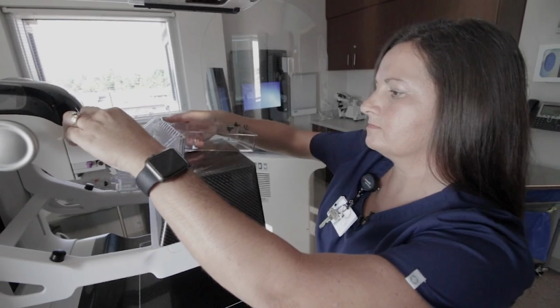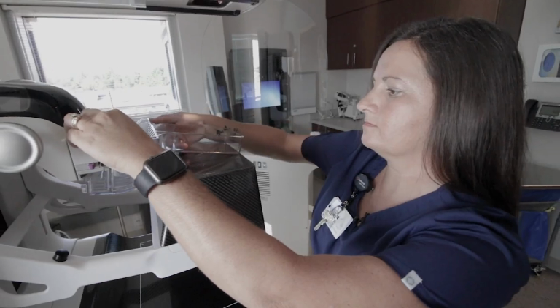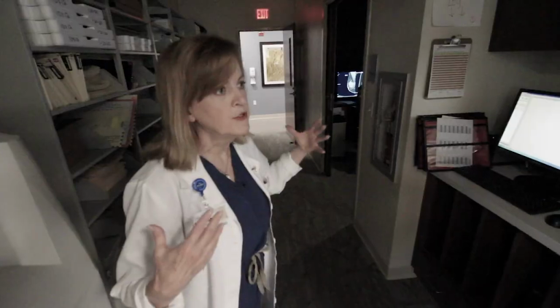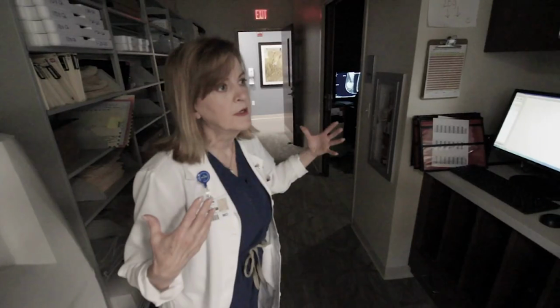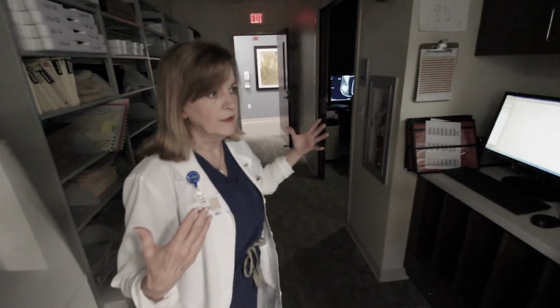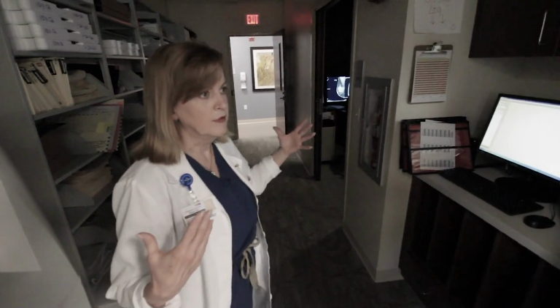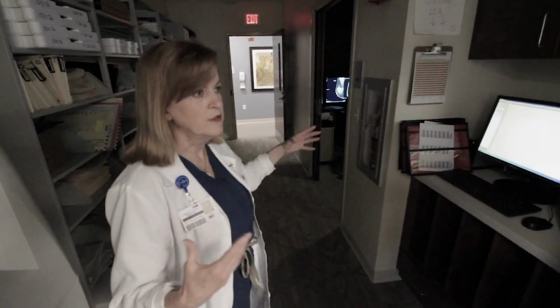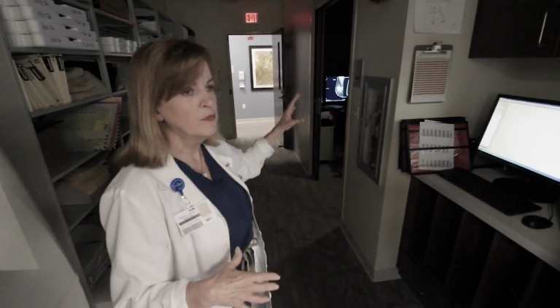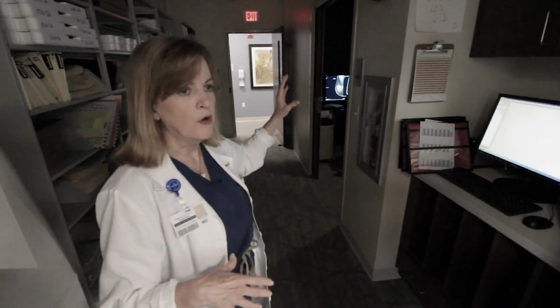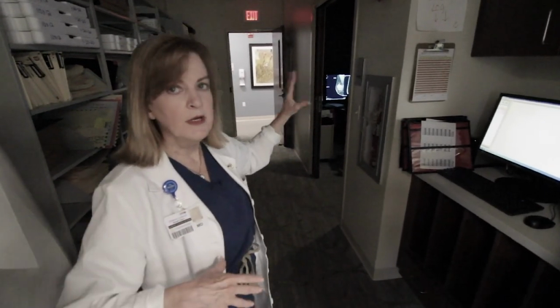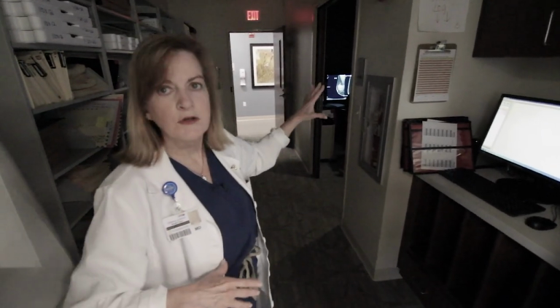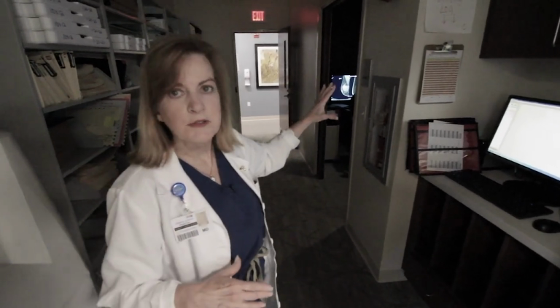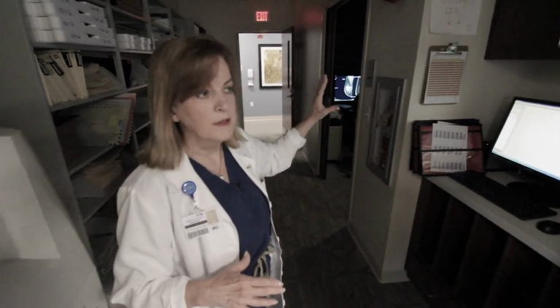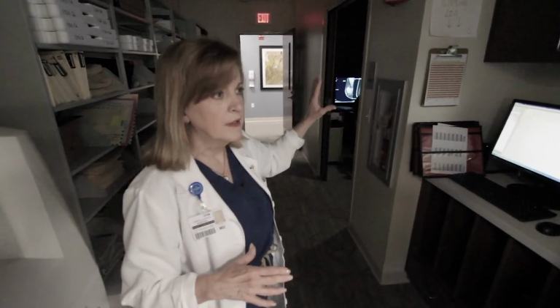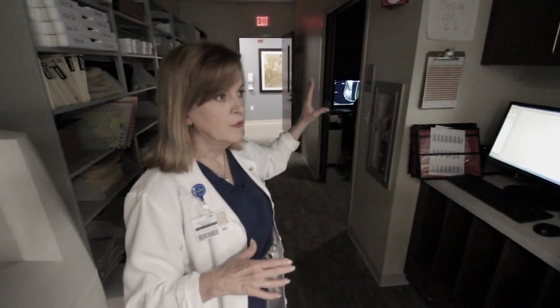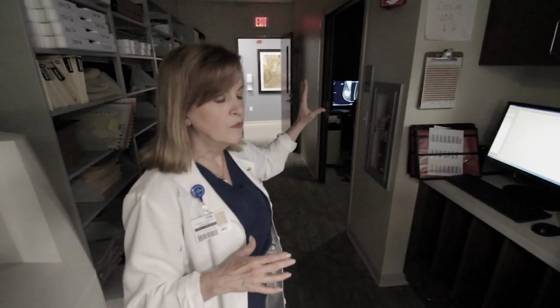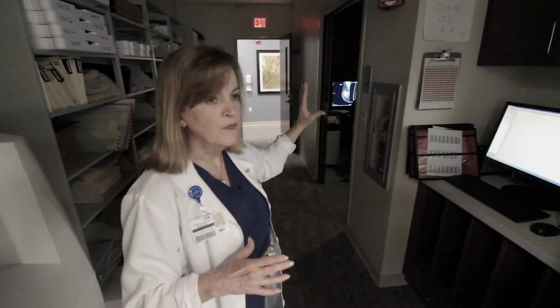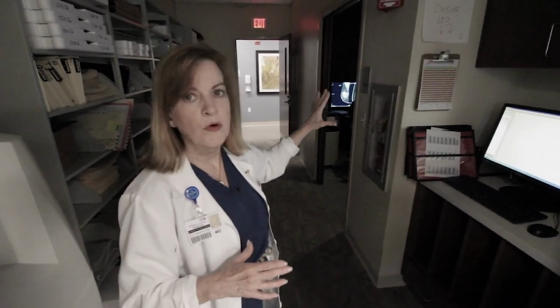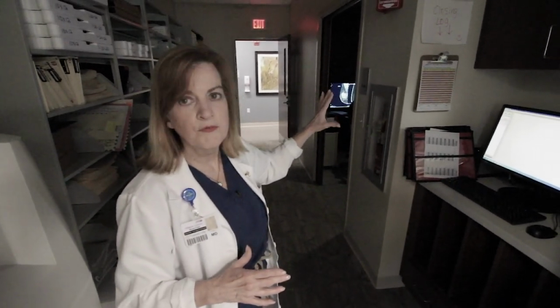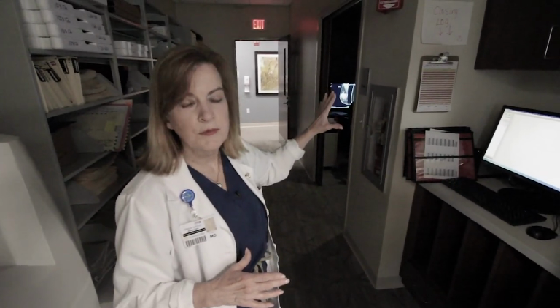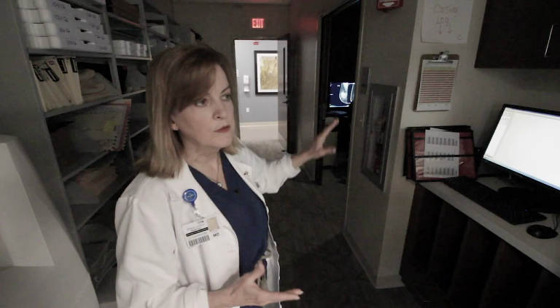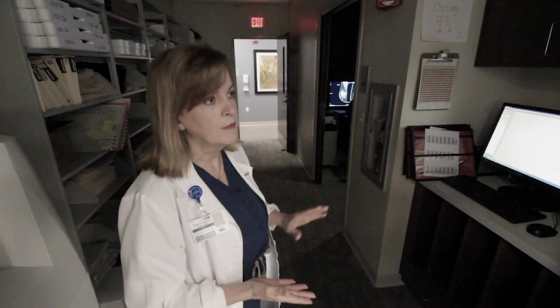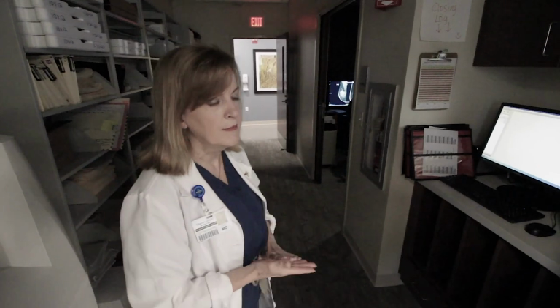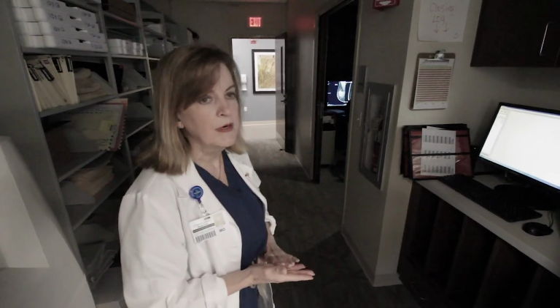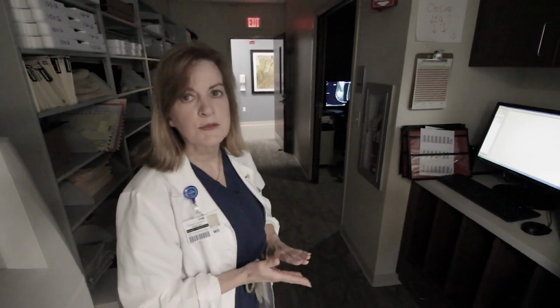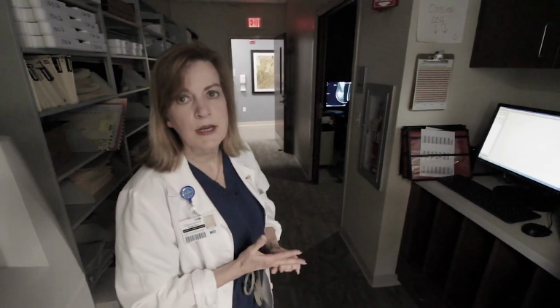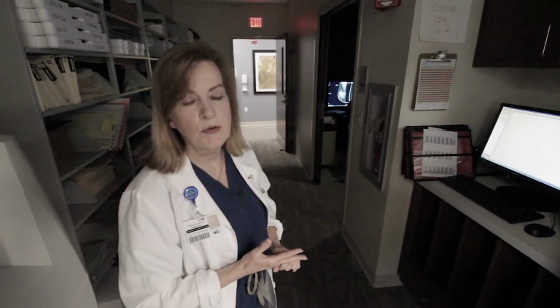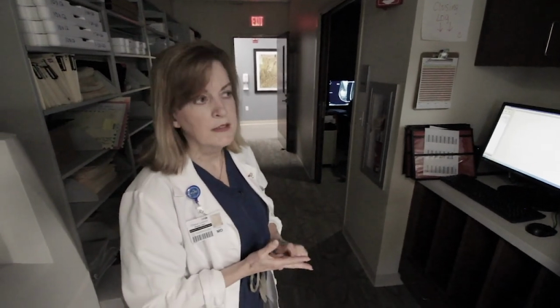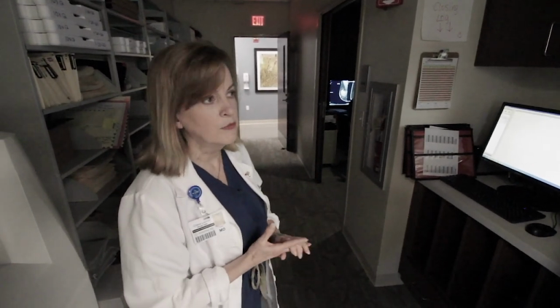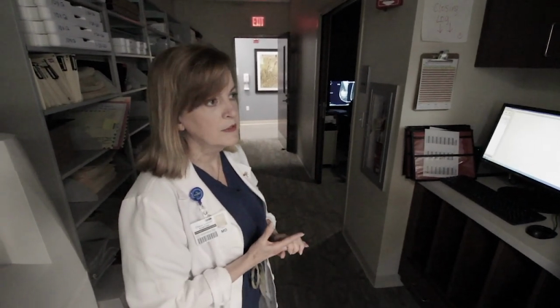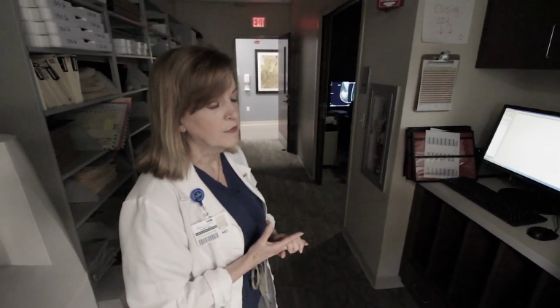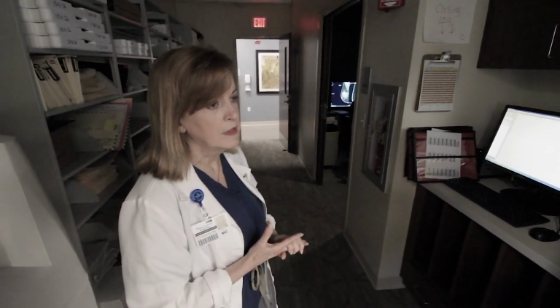This is our imaging command center. This is where our radiologists review all the films, including mammograms, MRIs, and ultrasounds.